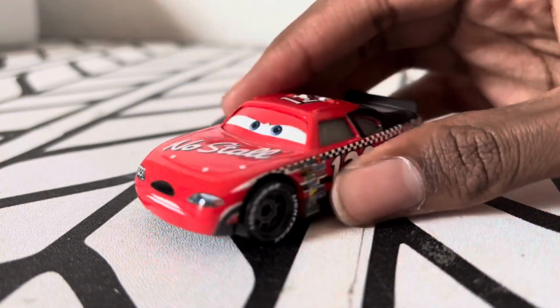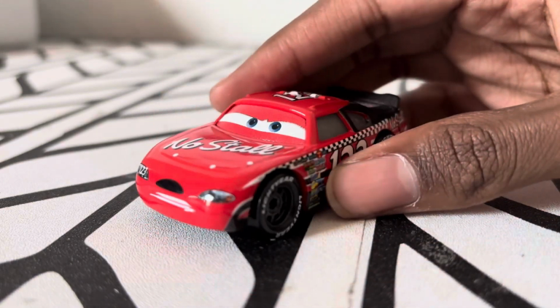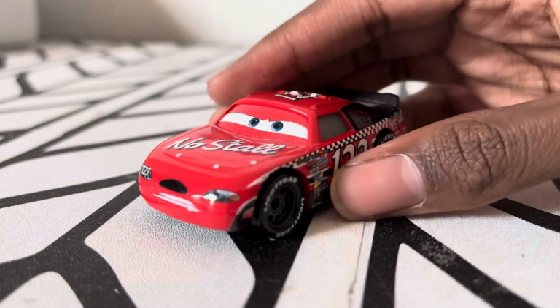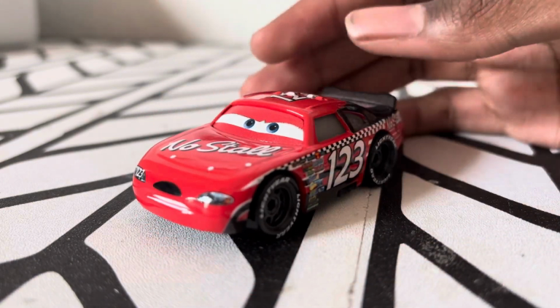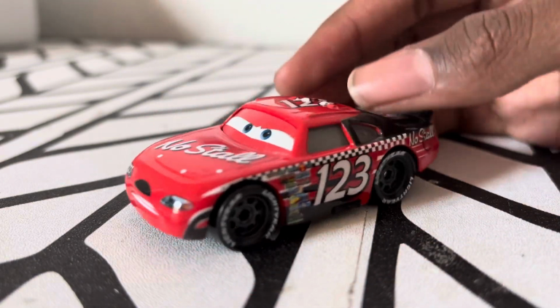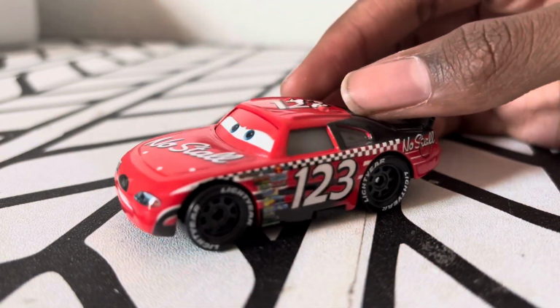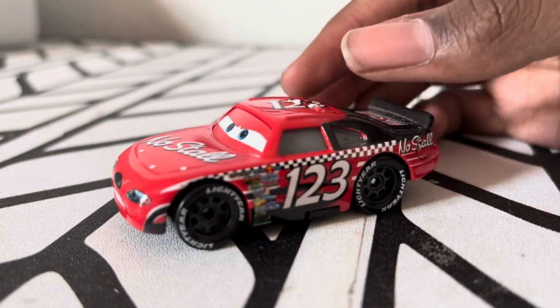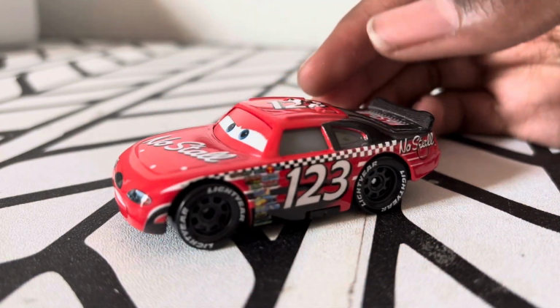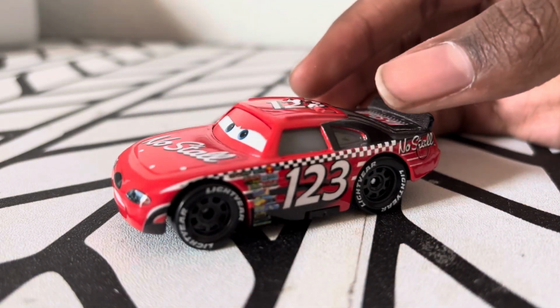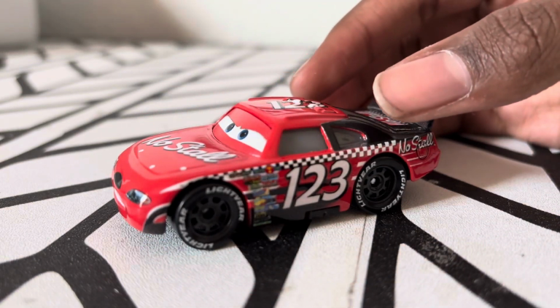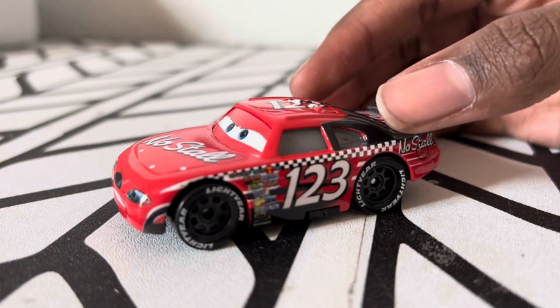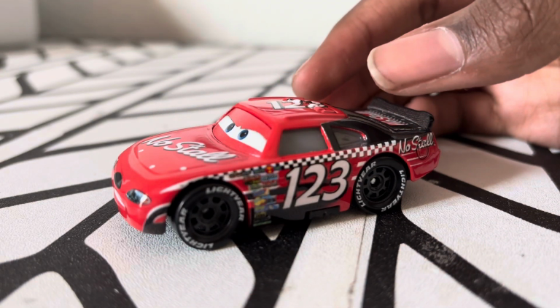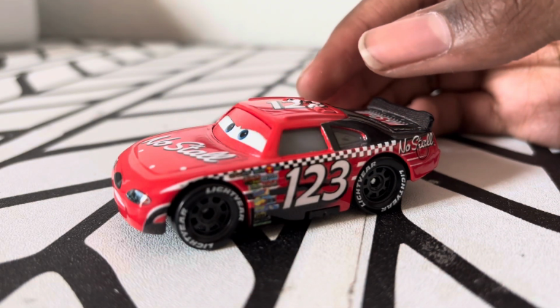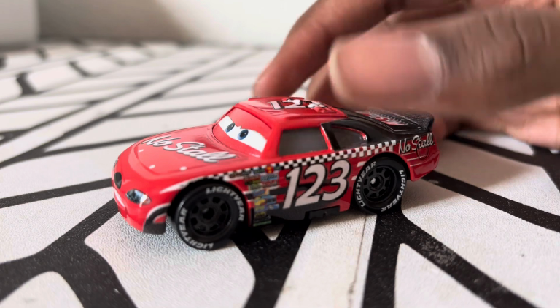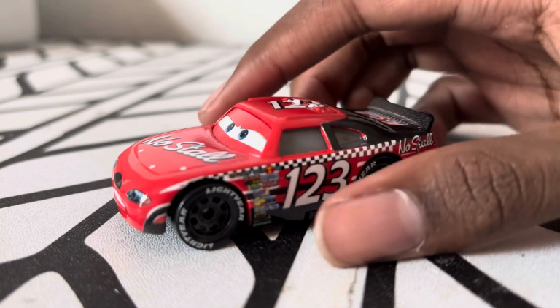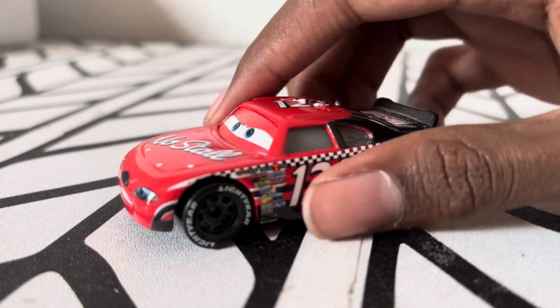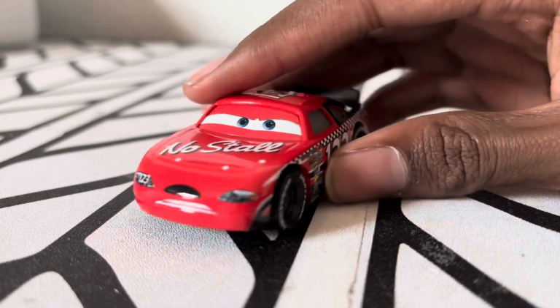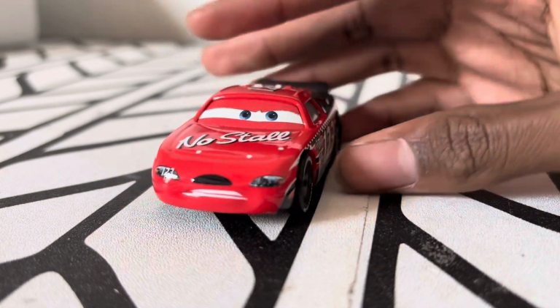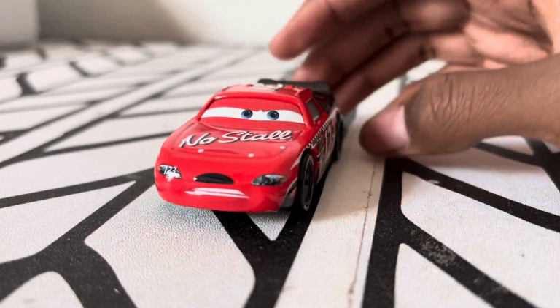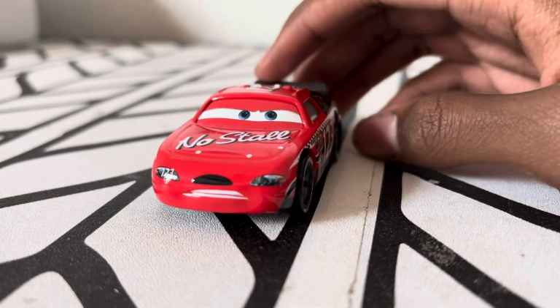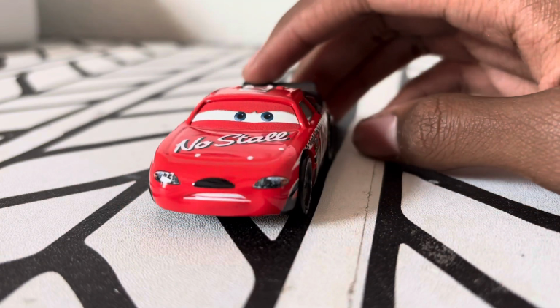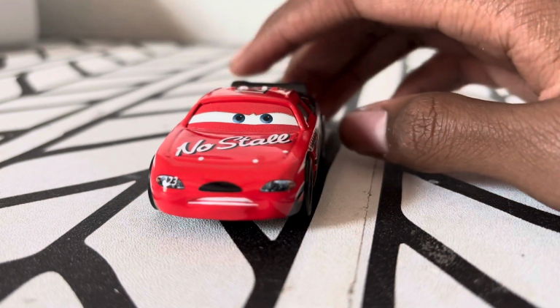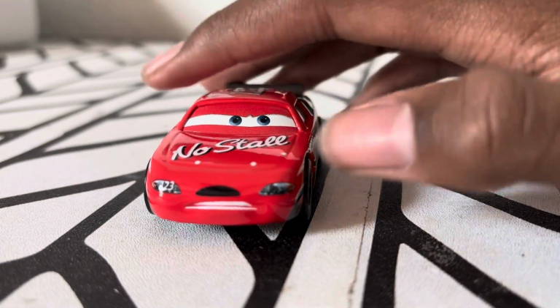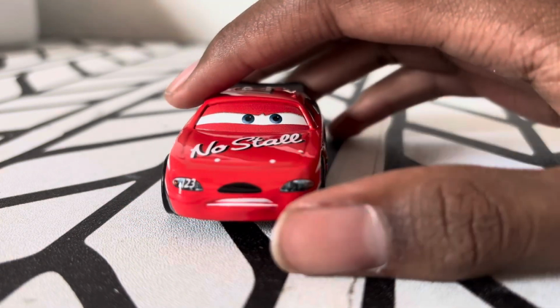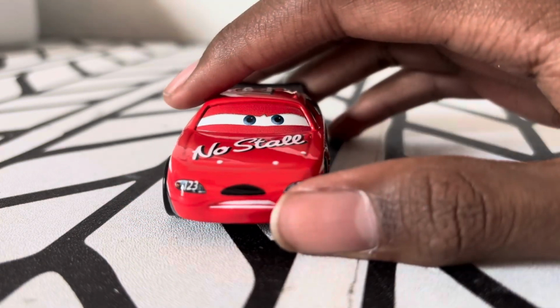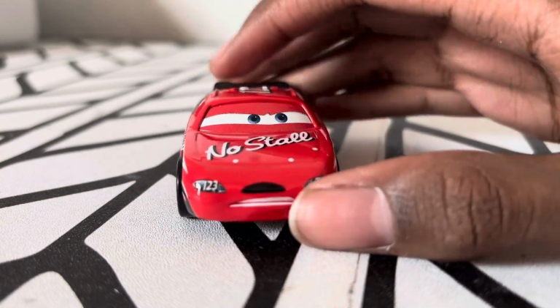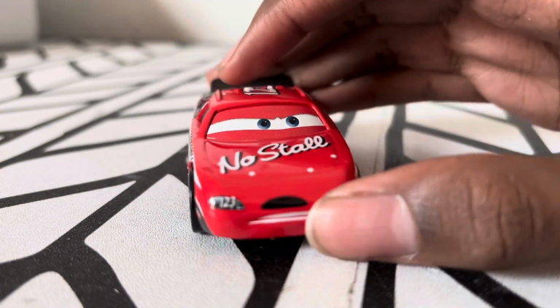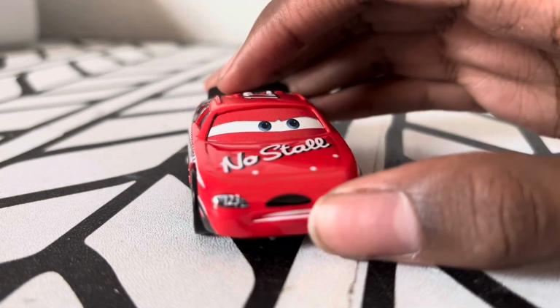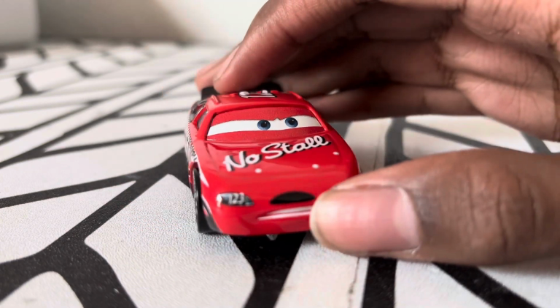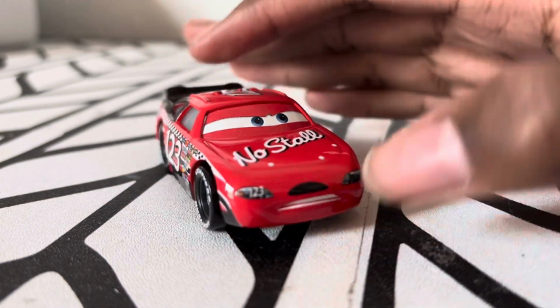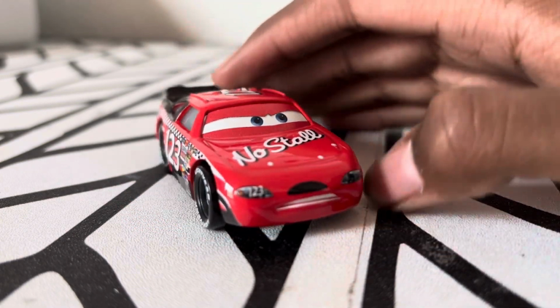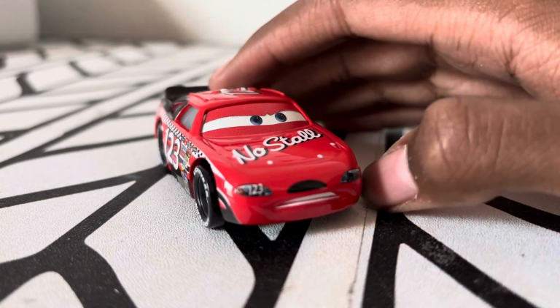I definitely gotta say this diecast is actually very good for my liking, even though red is definitely my favorite color.